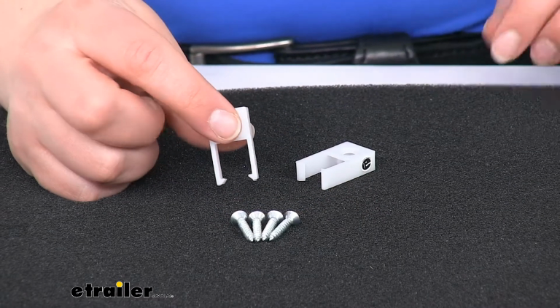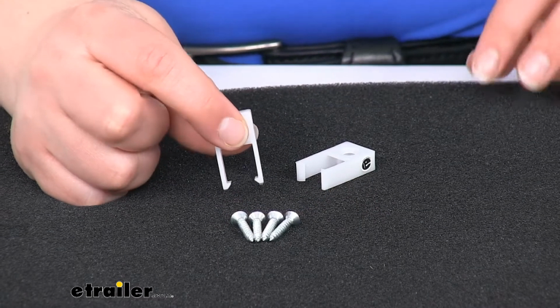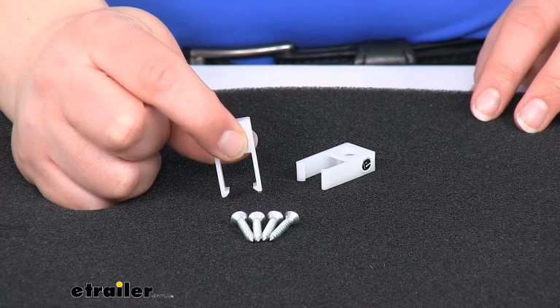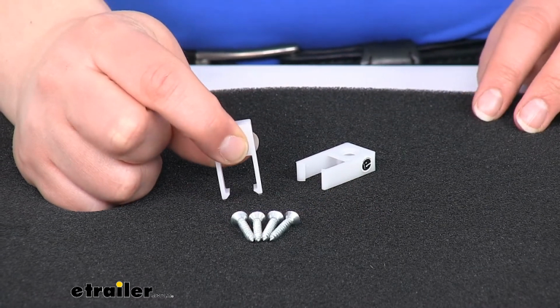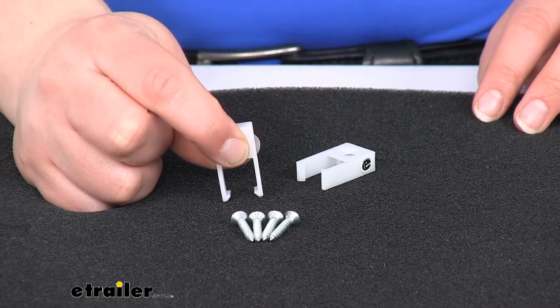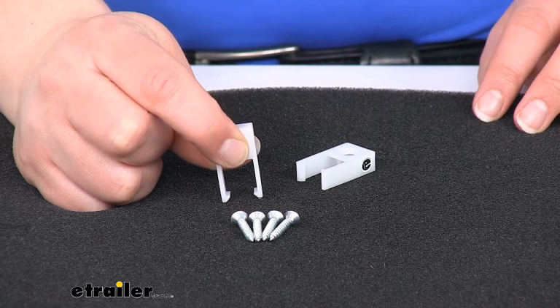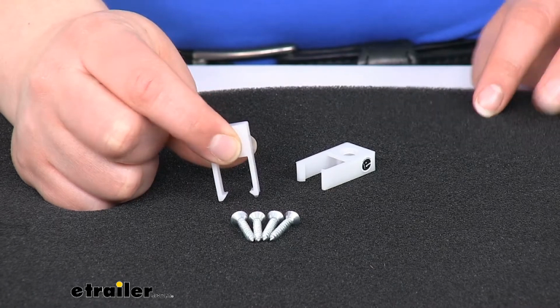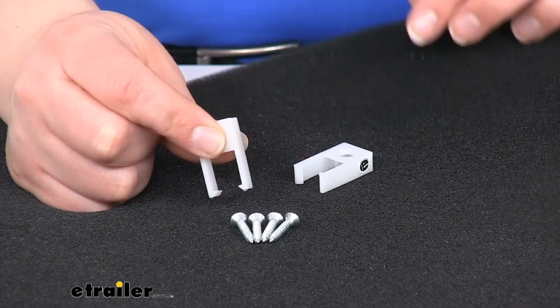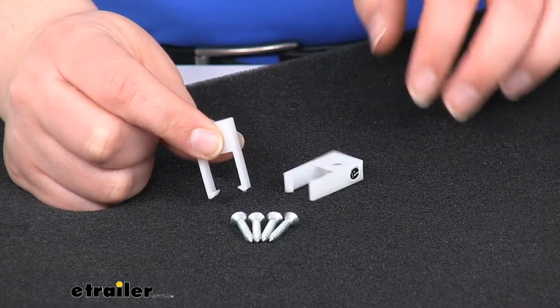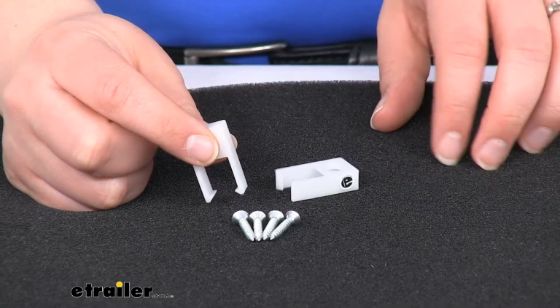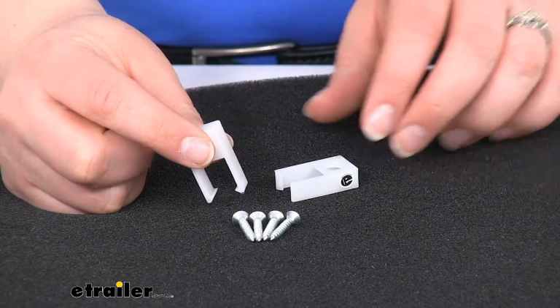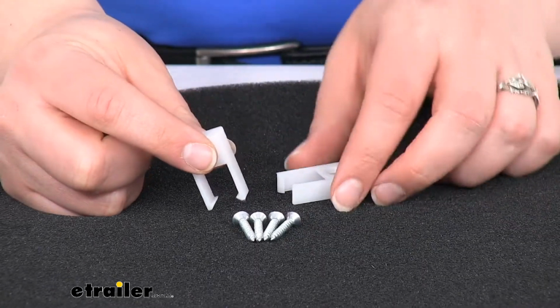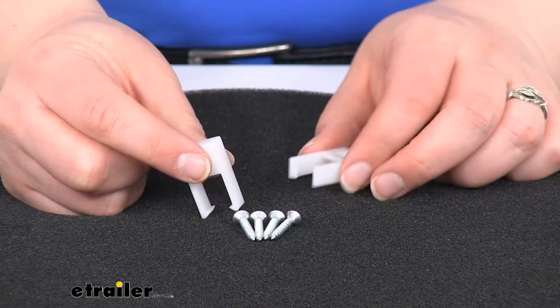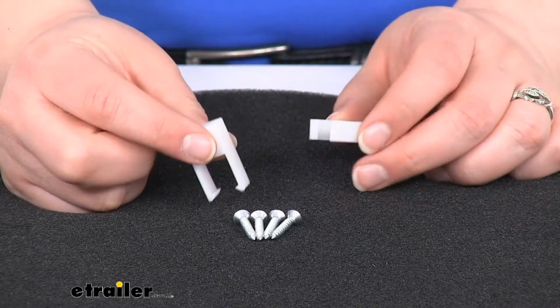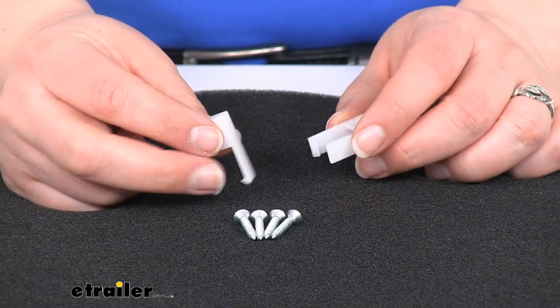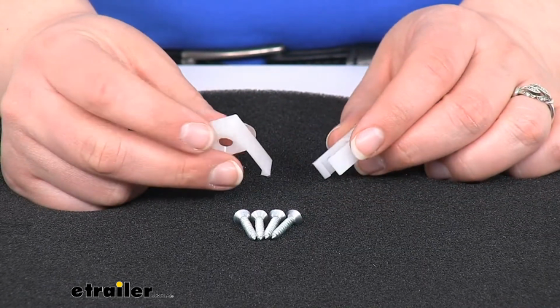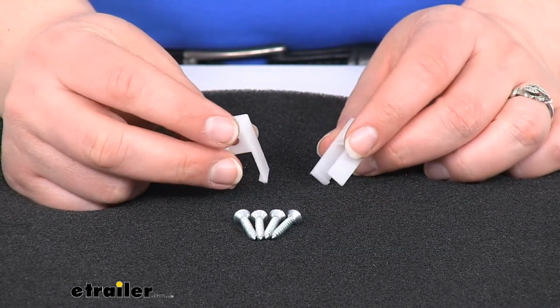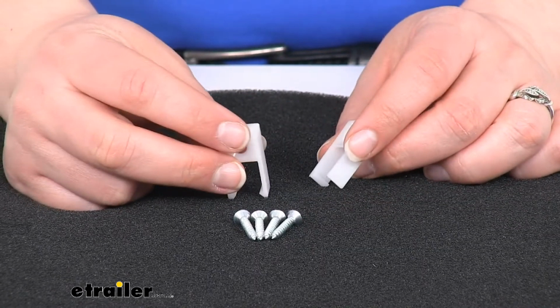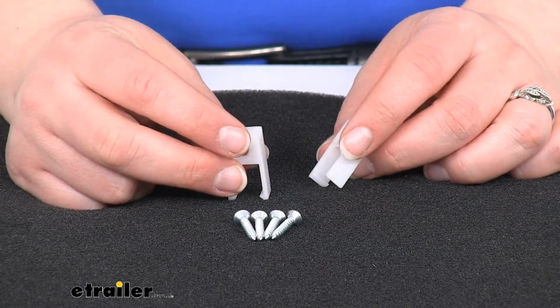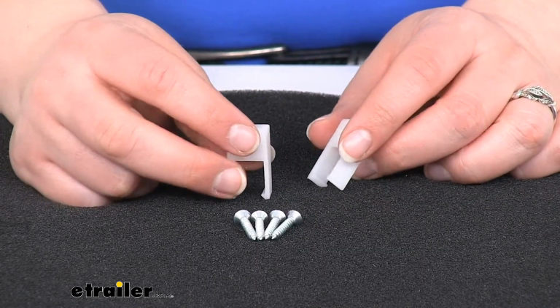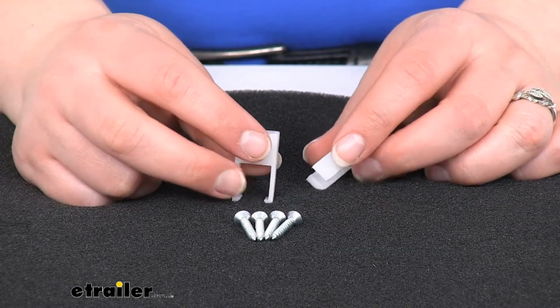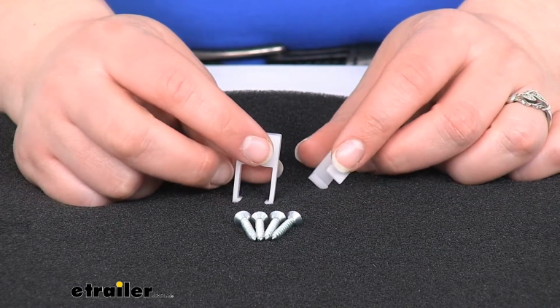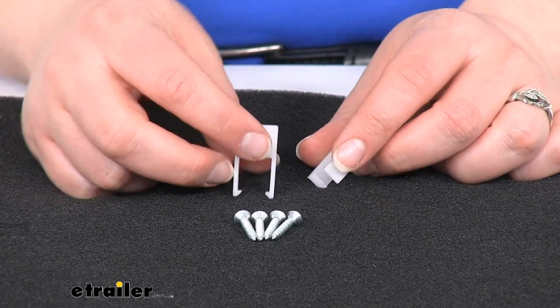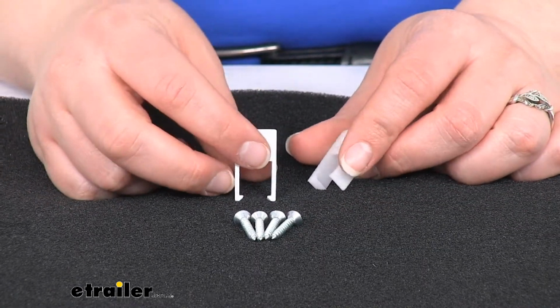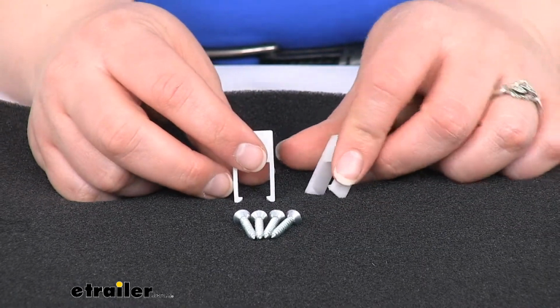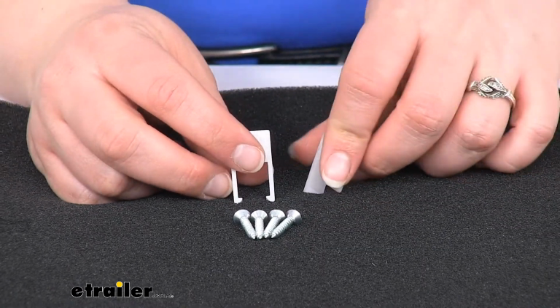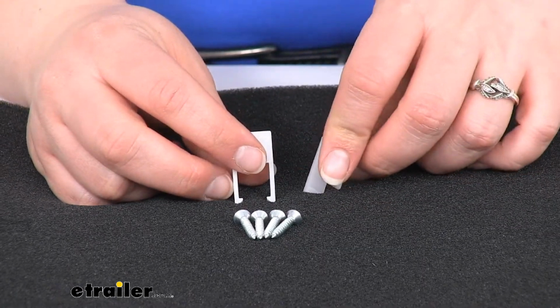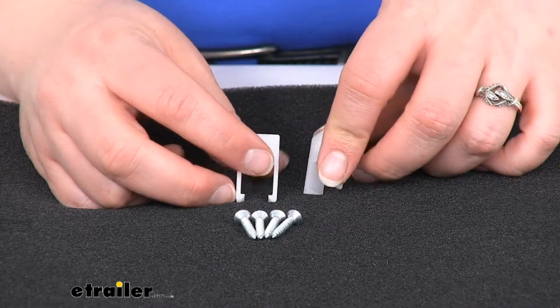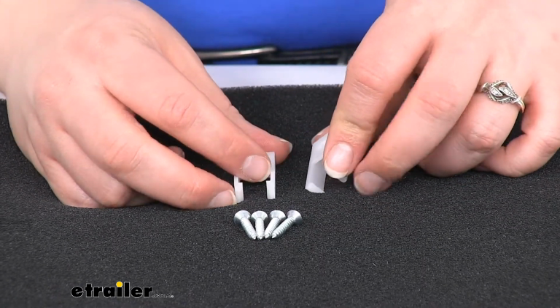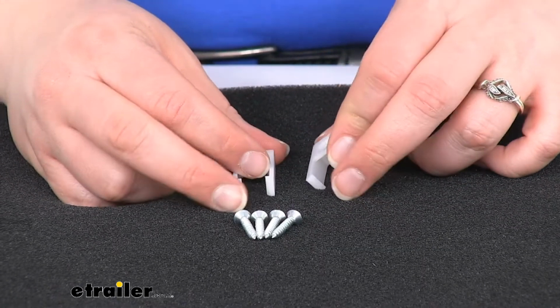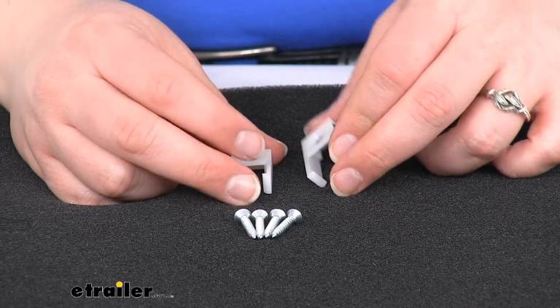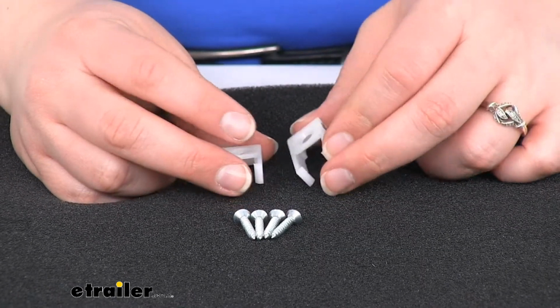You're going to get two of these and then four screws. You really only need two screws to actually get them attached.